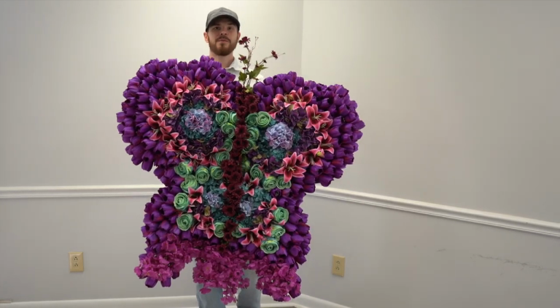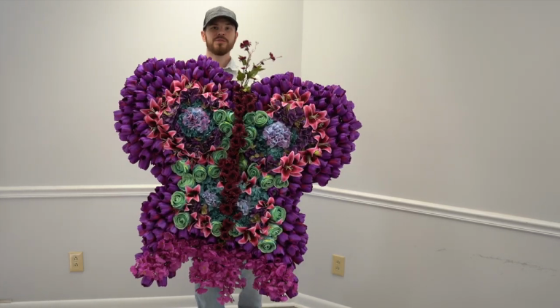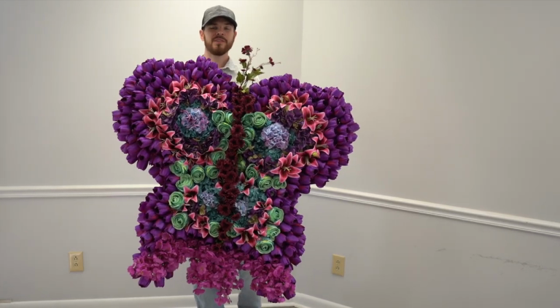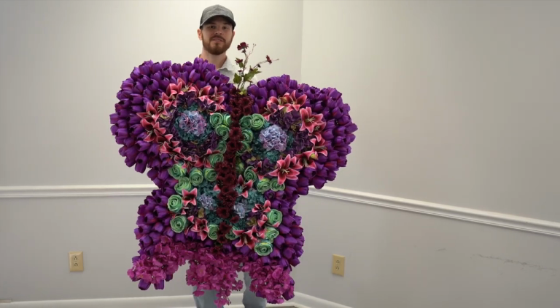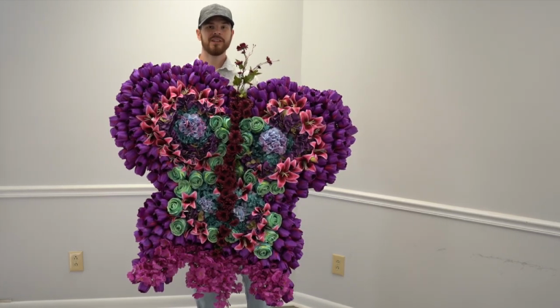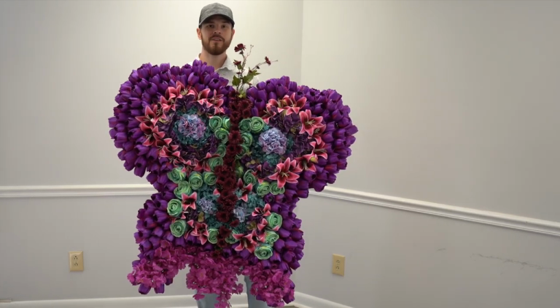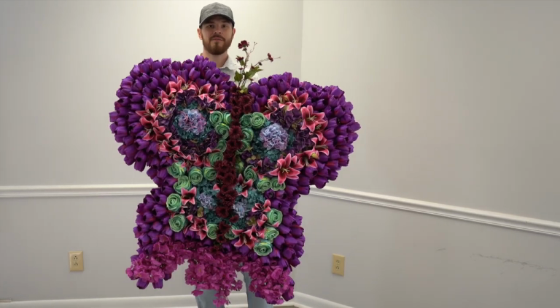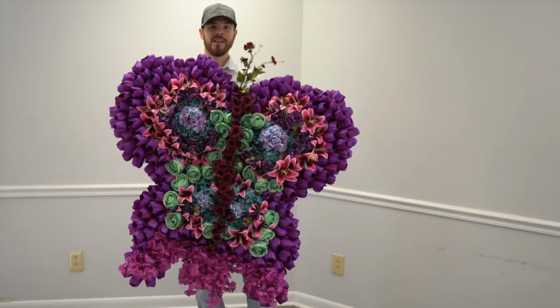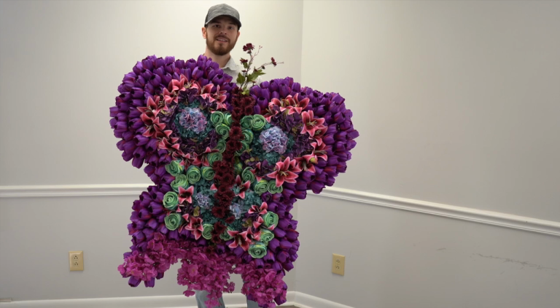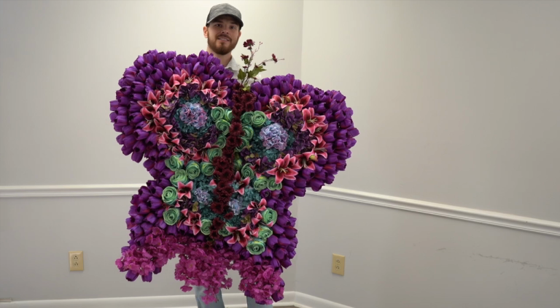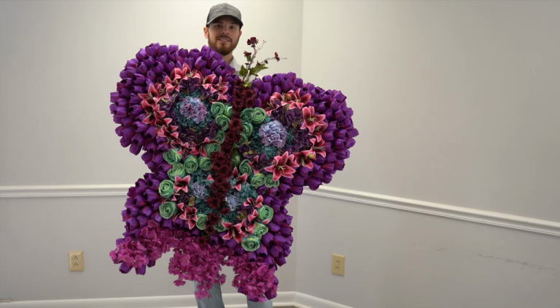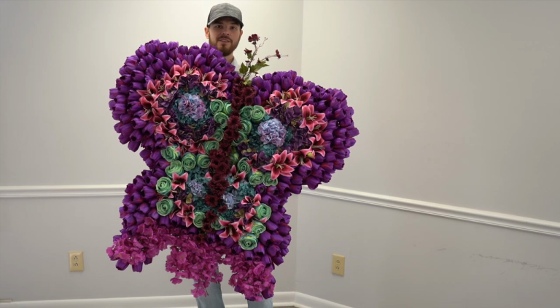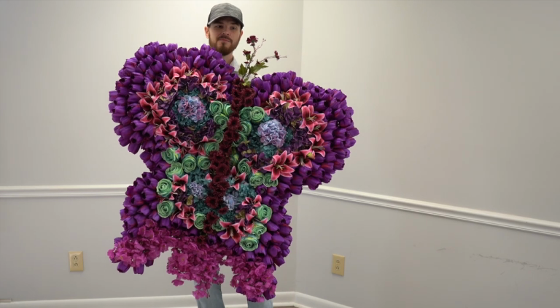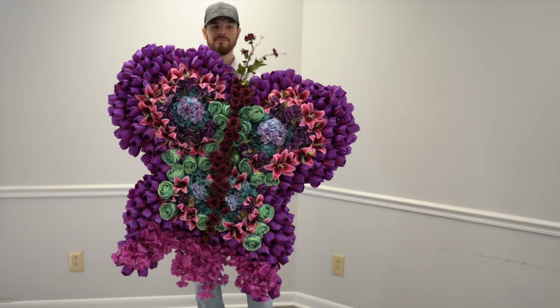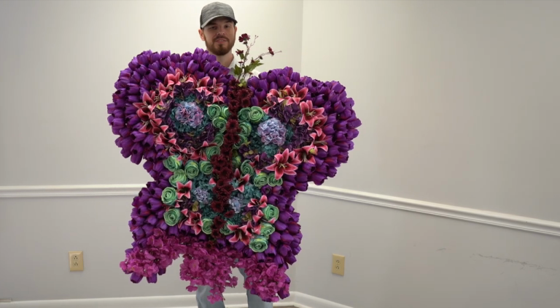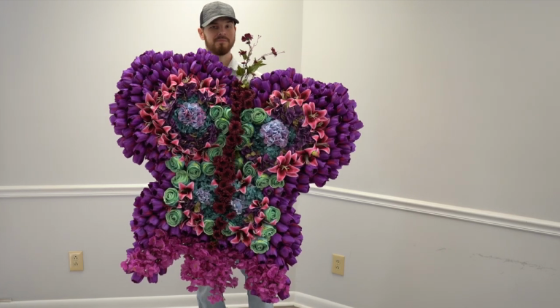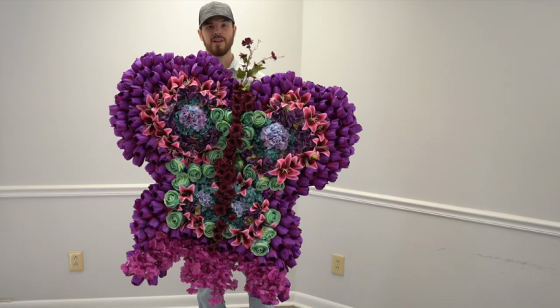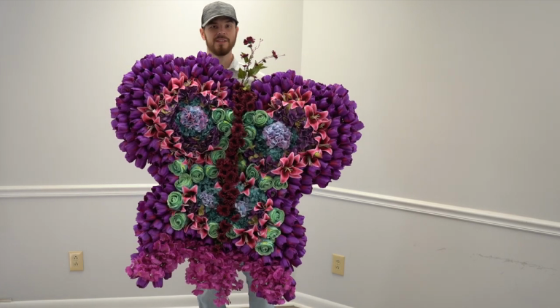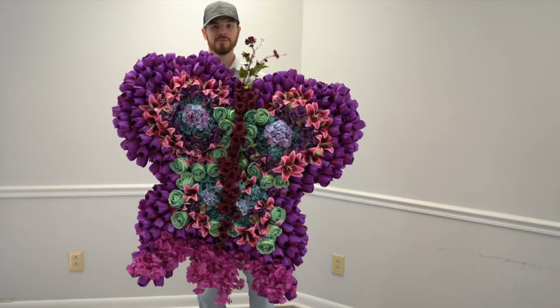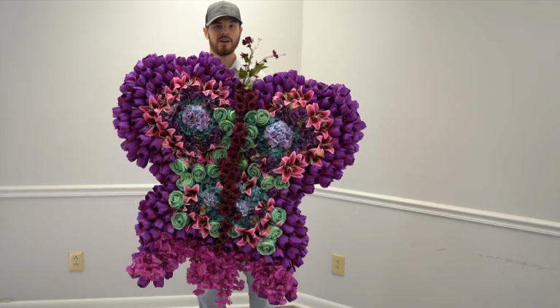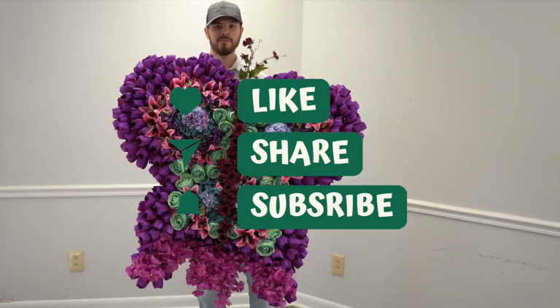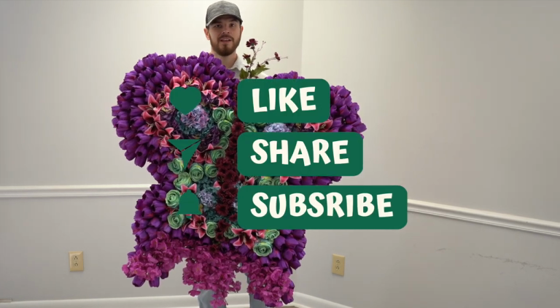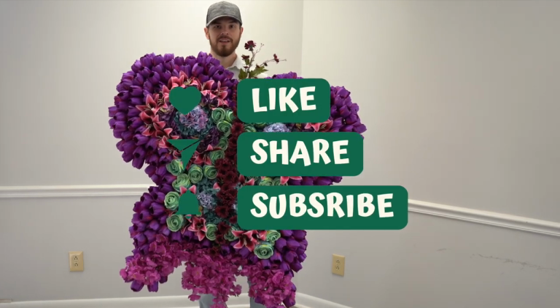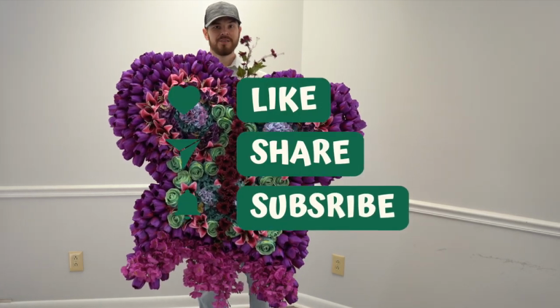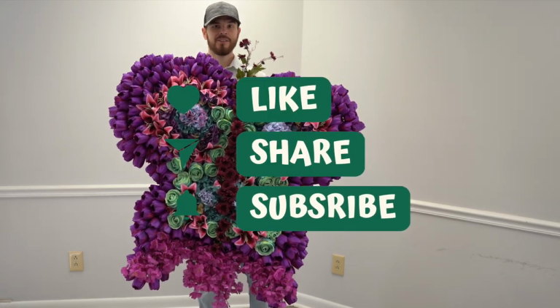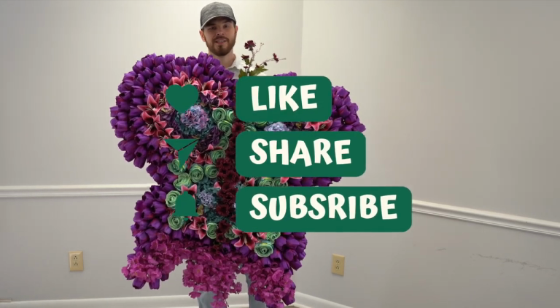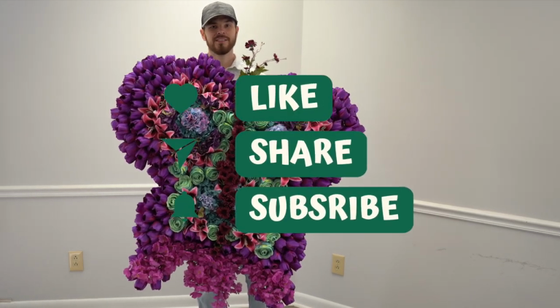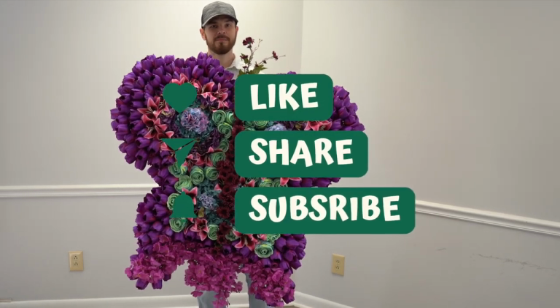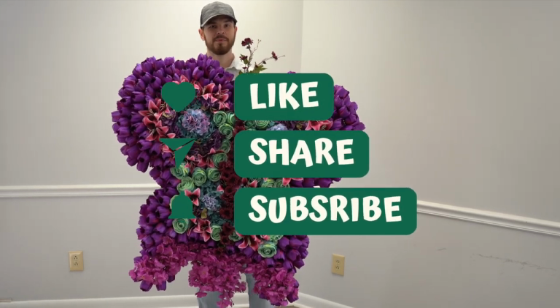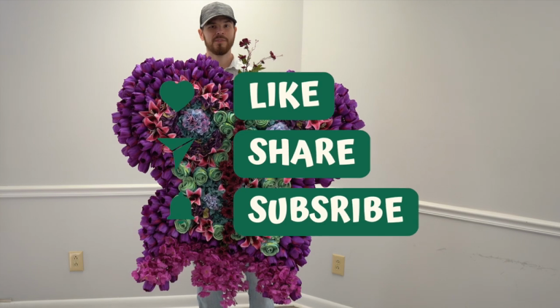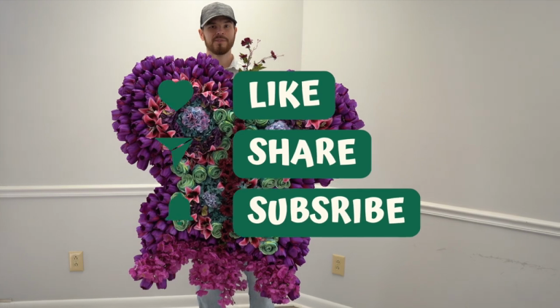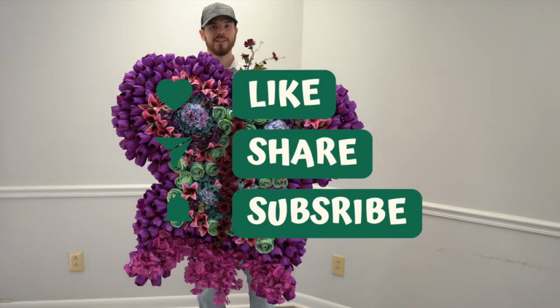I hope you enjoyed this video. If you like it, comment, subscribe — do all those things that people do when they watch videos.